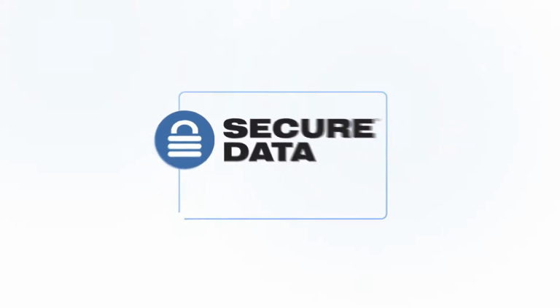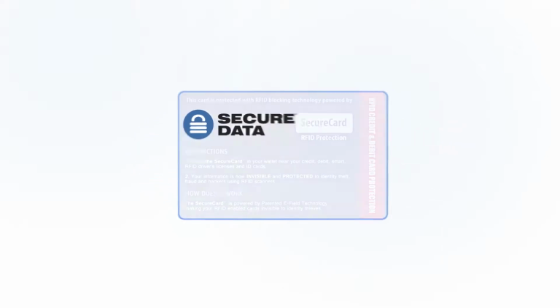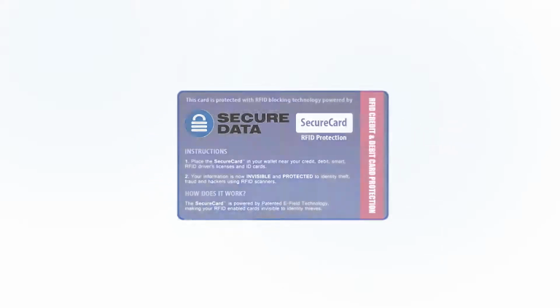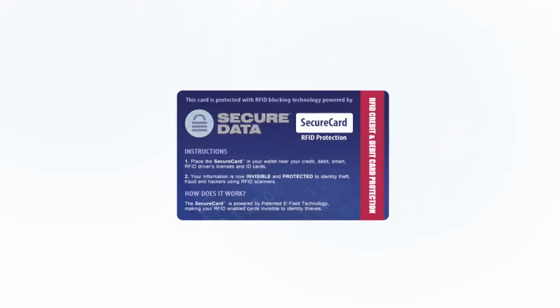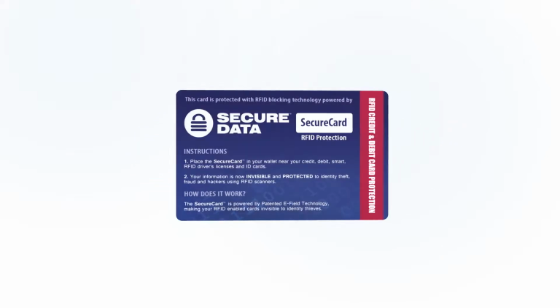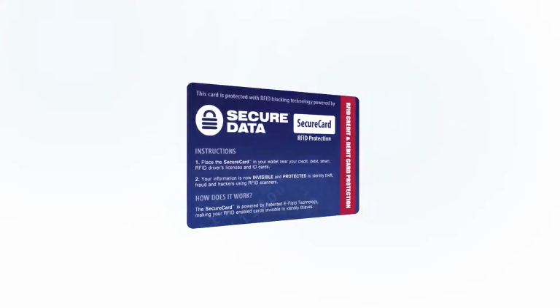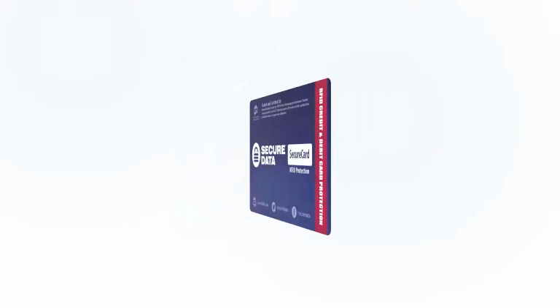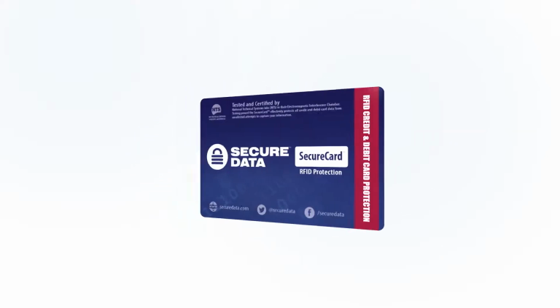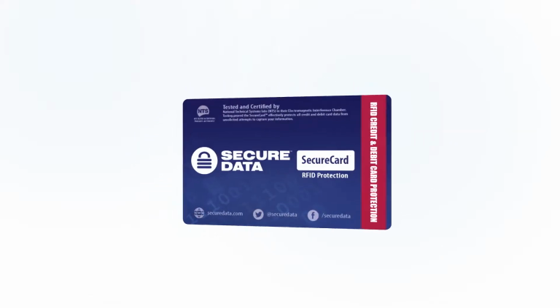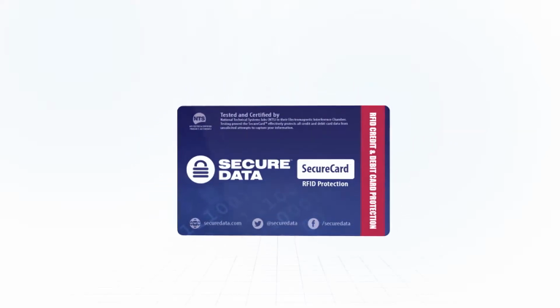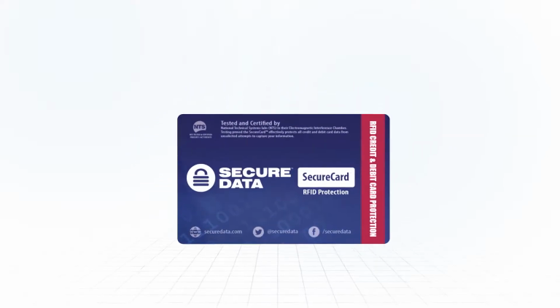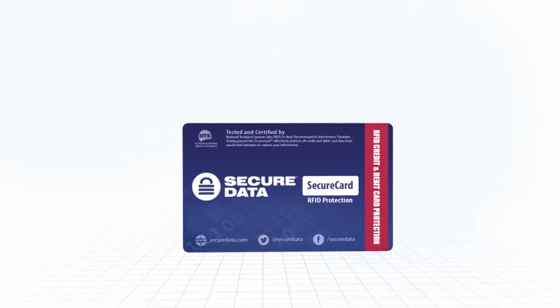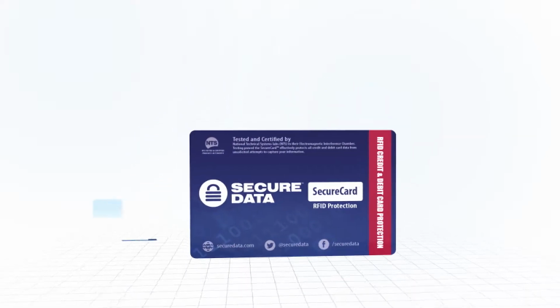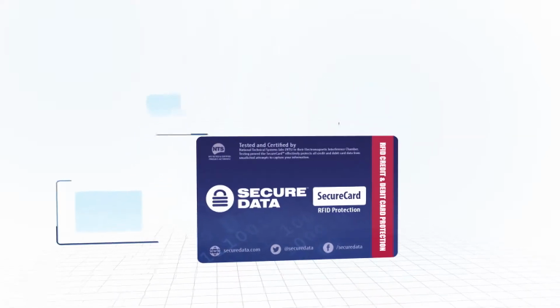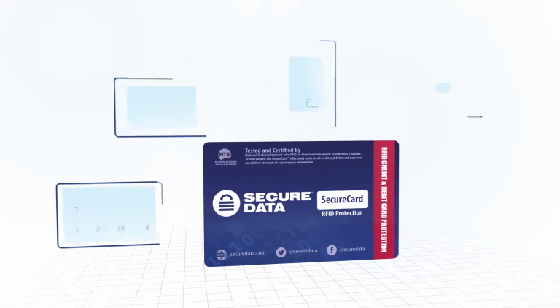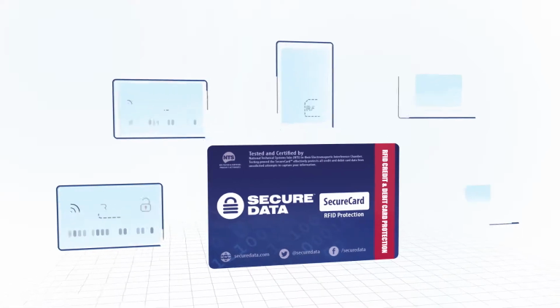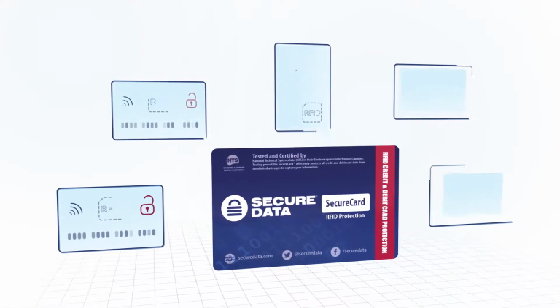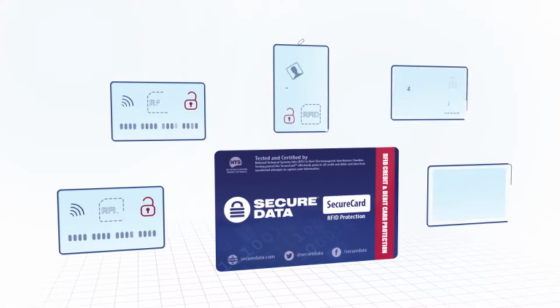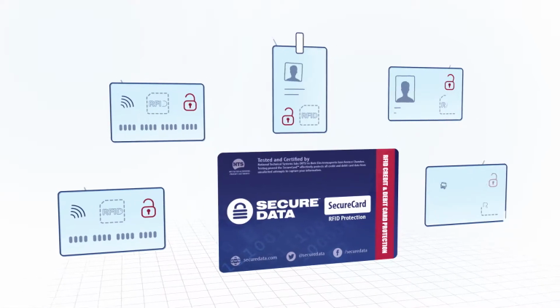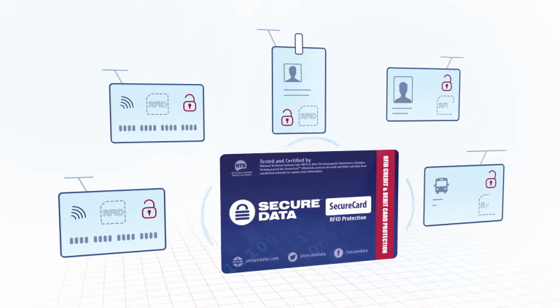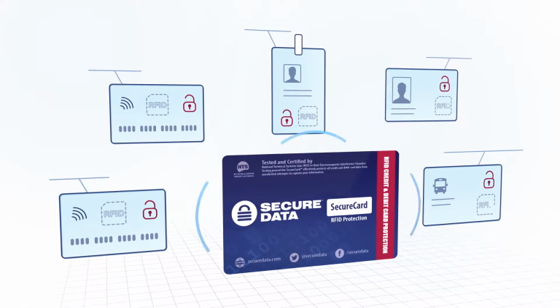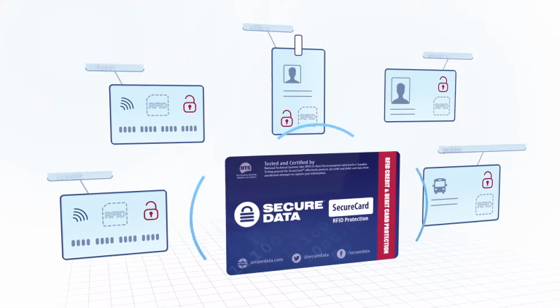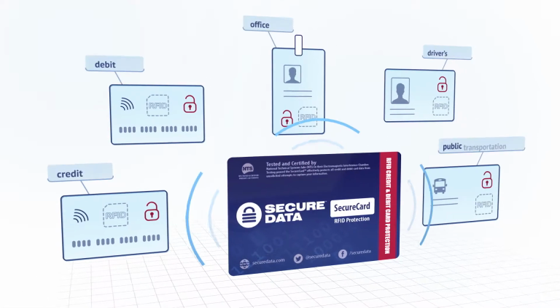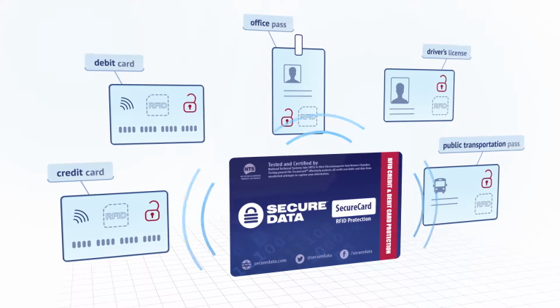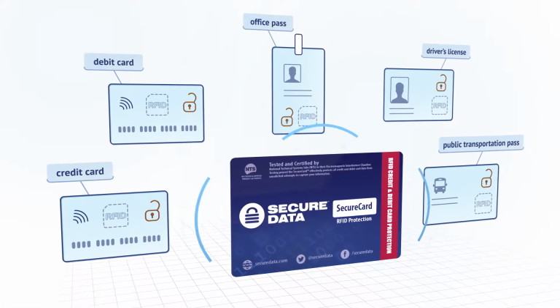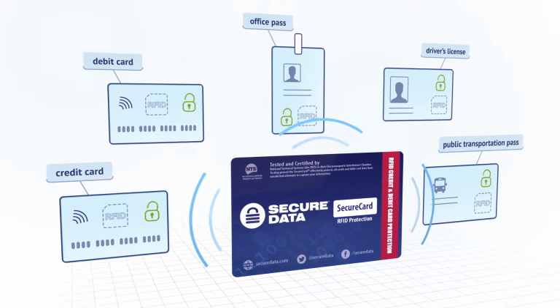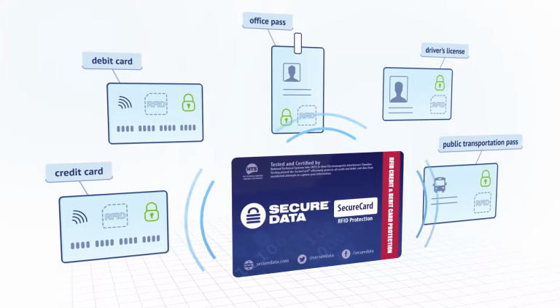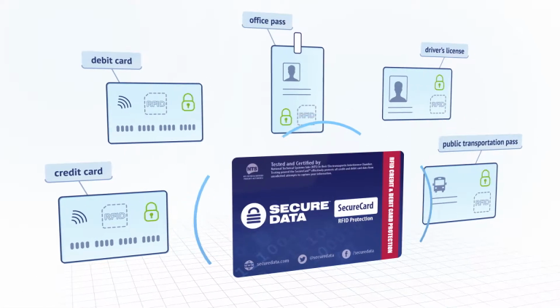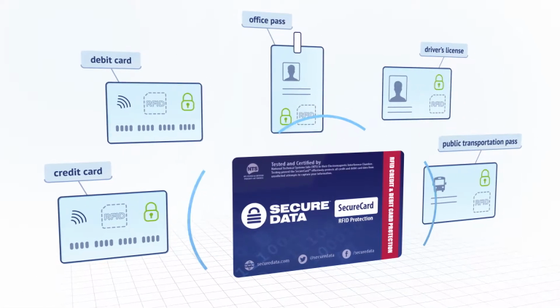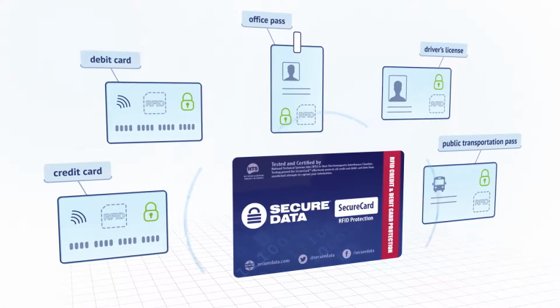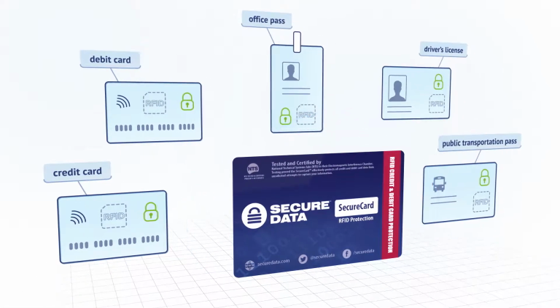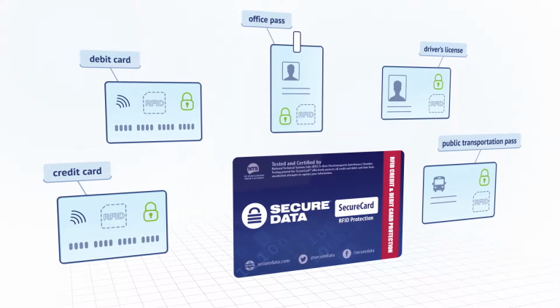SecureData presents SecureCard, the solution to protect your money and your personal data stored on cards with RFID chips.